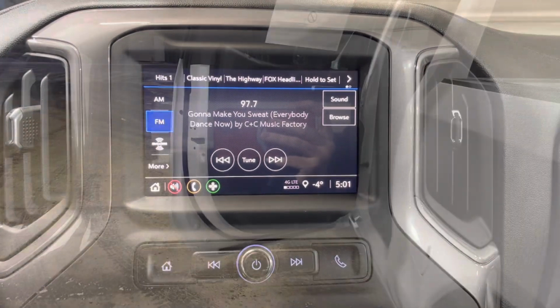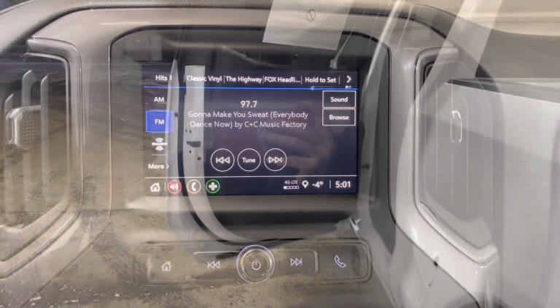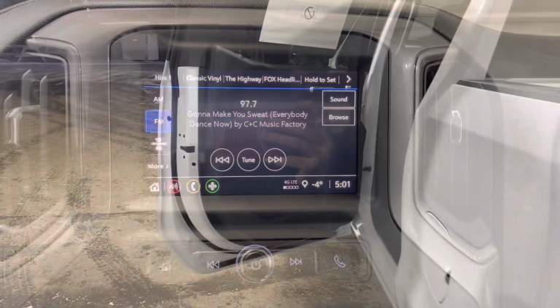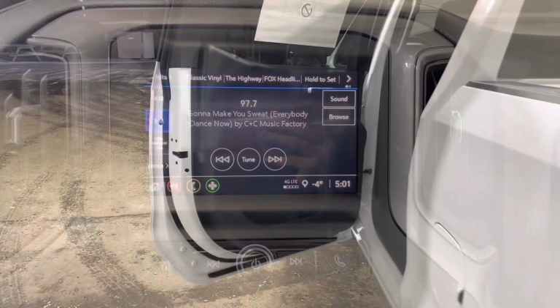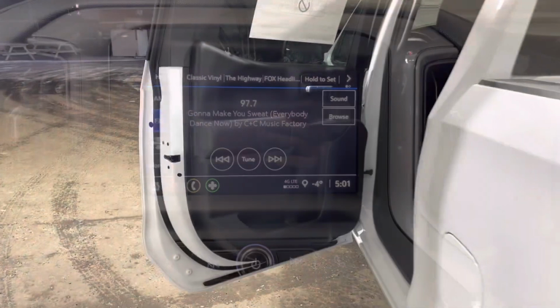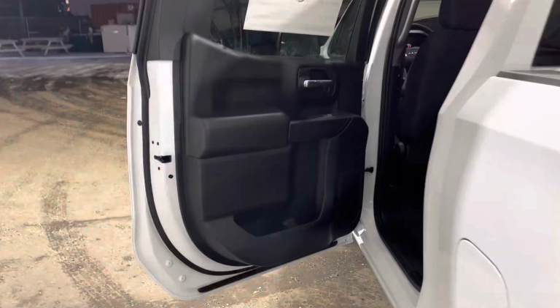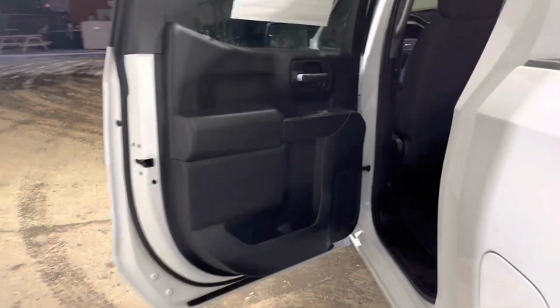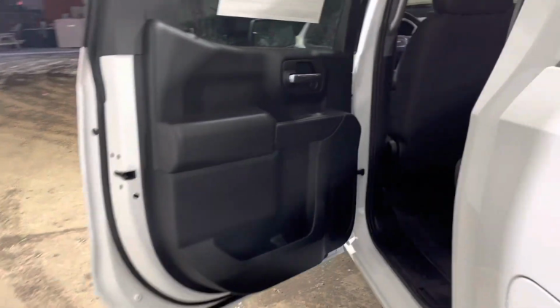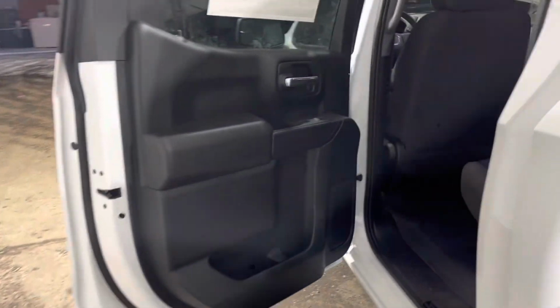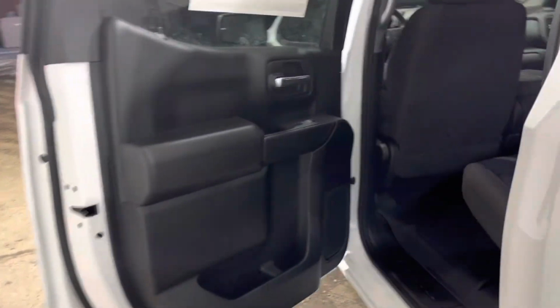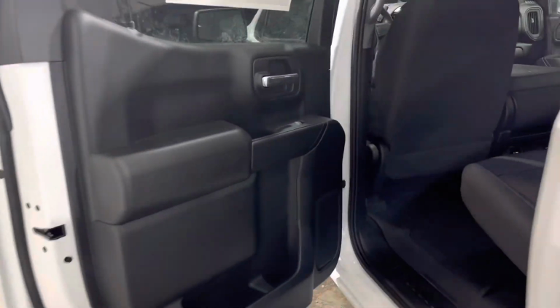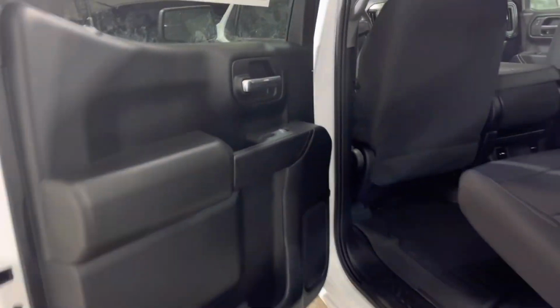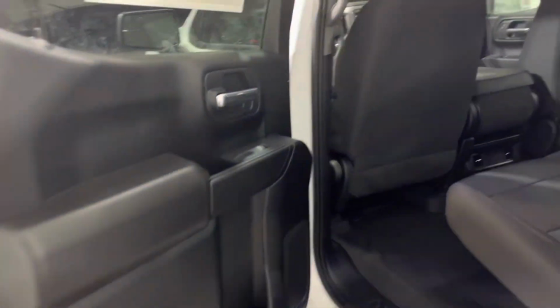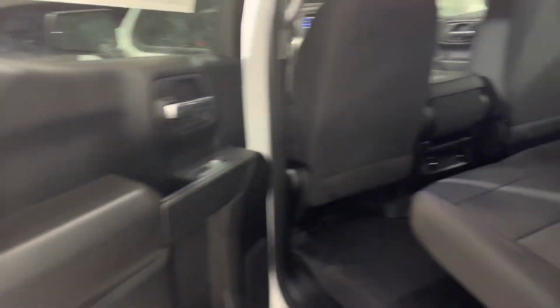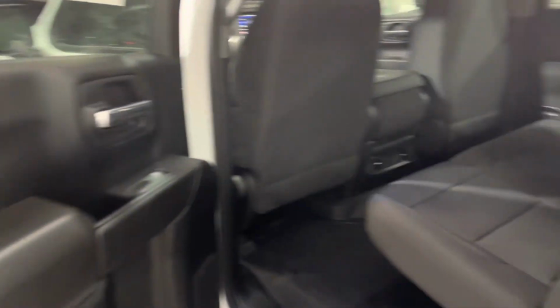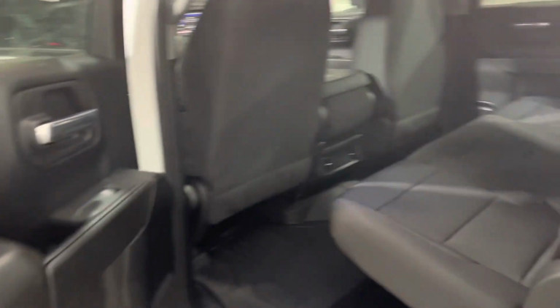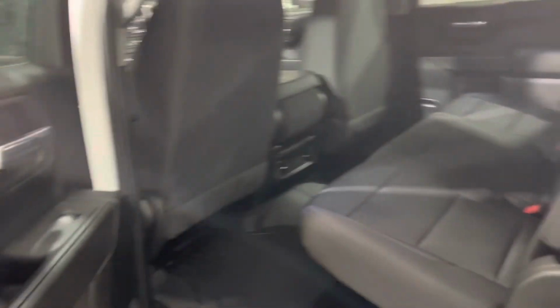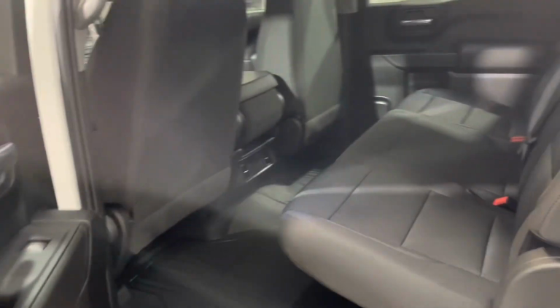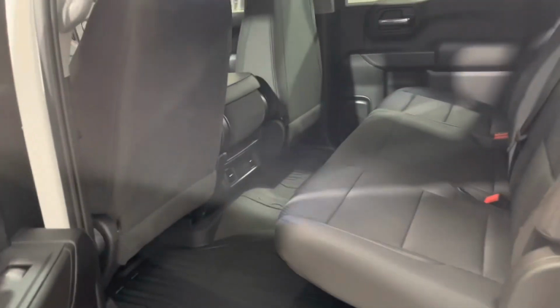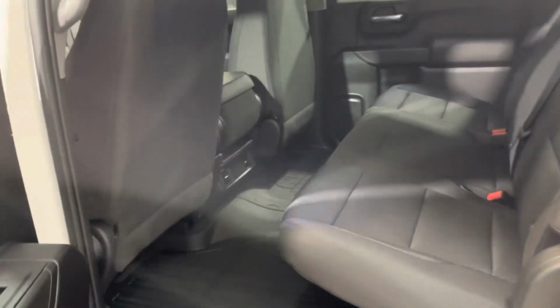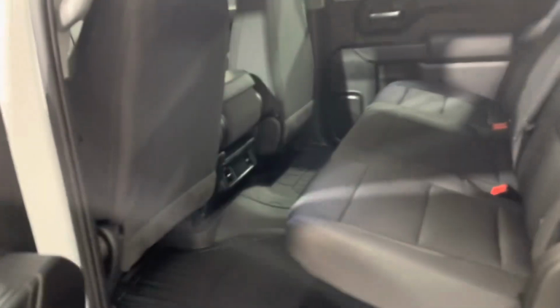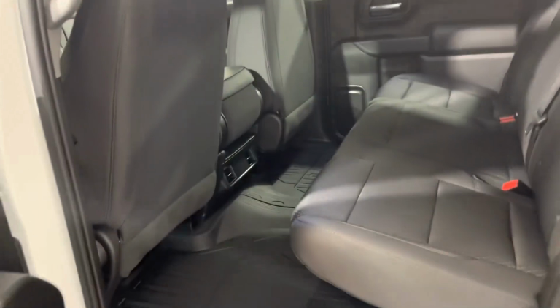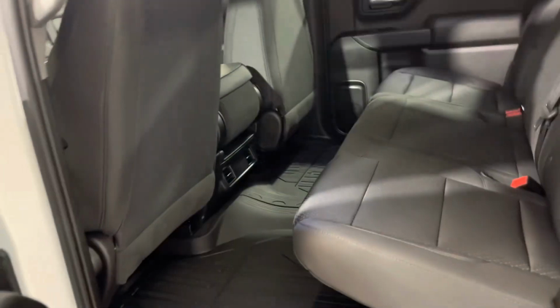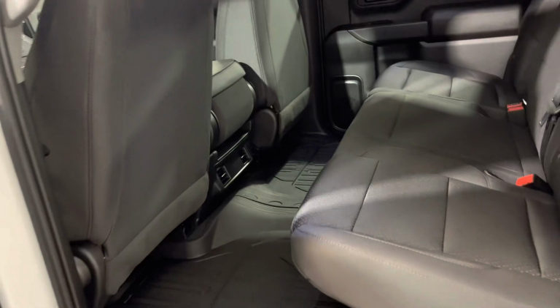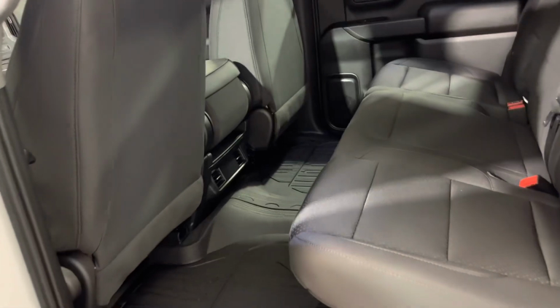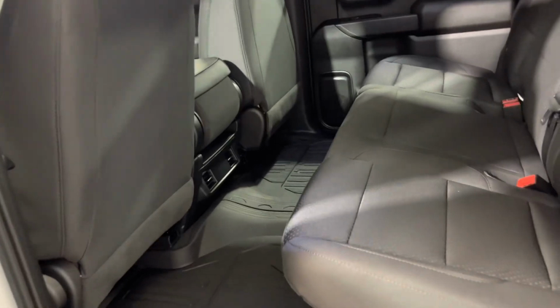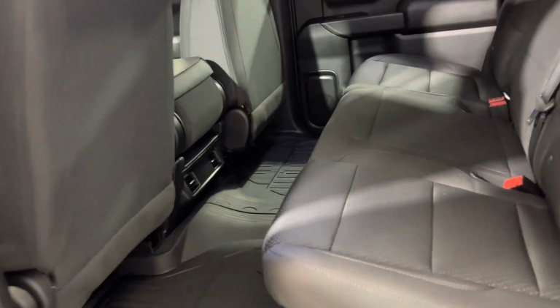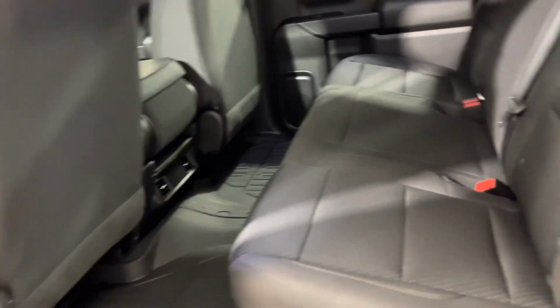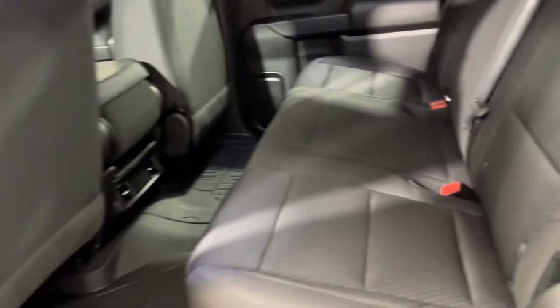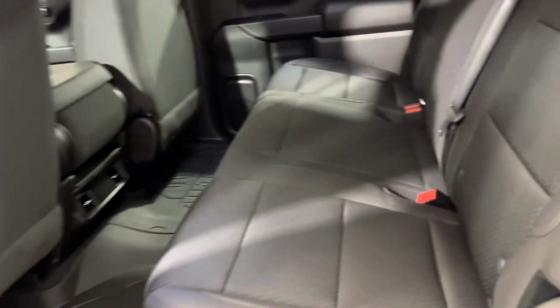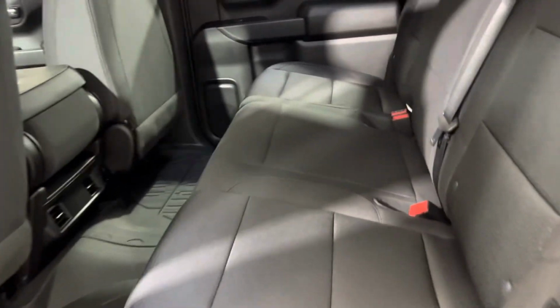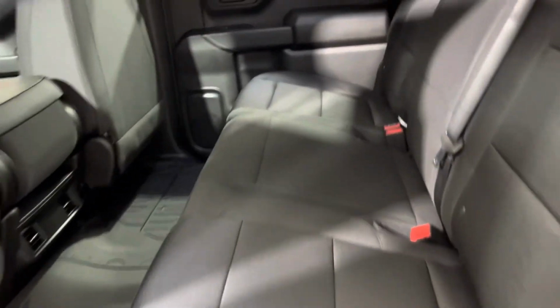Moving into the rear of the vehicle, you can see a nice large spacious spot for three.